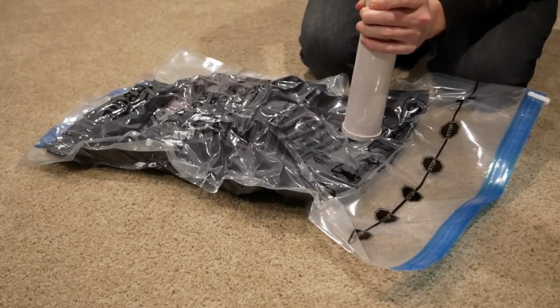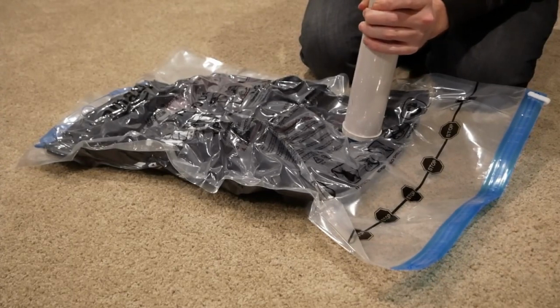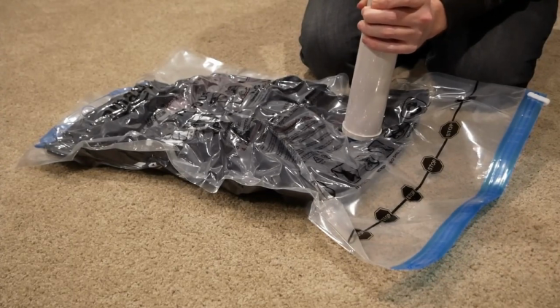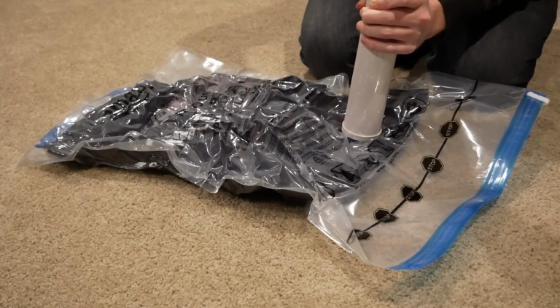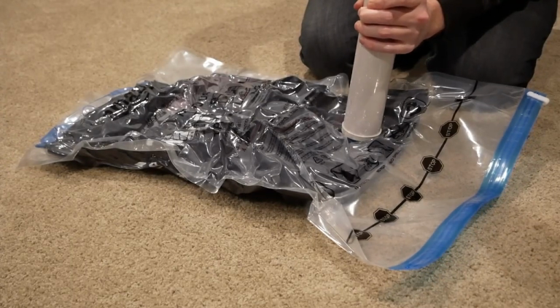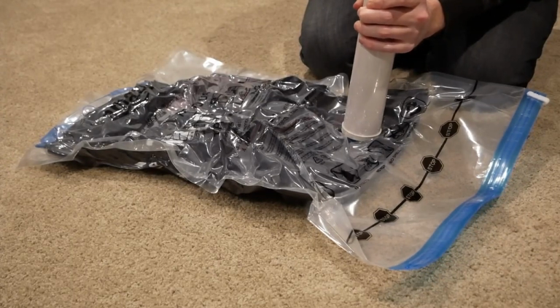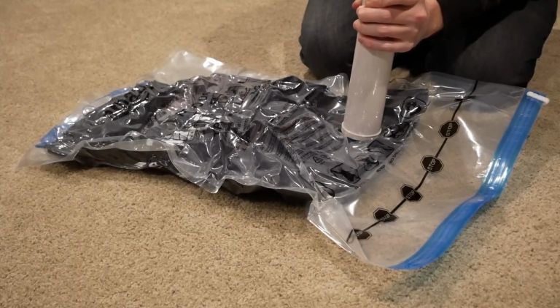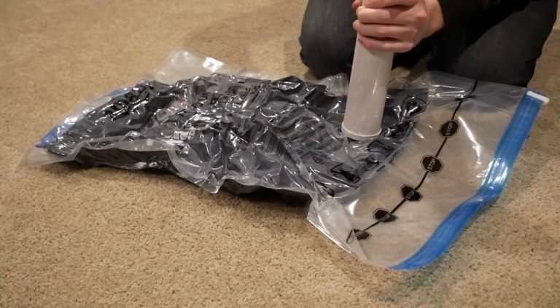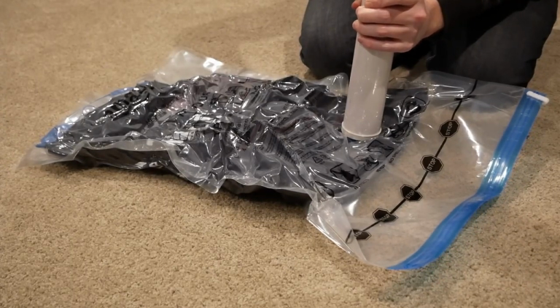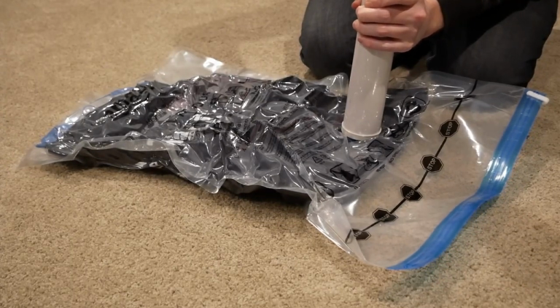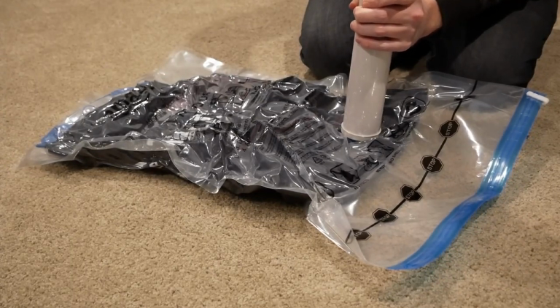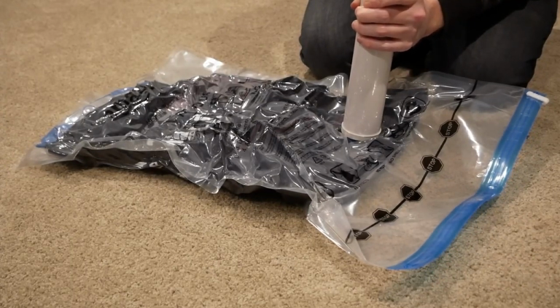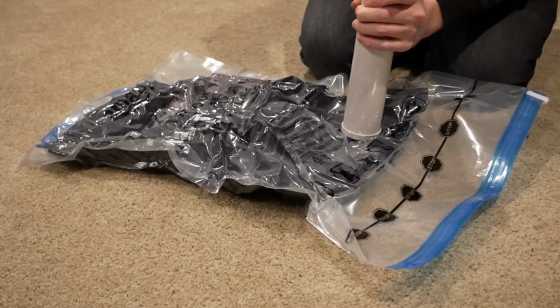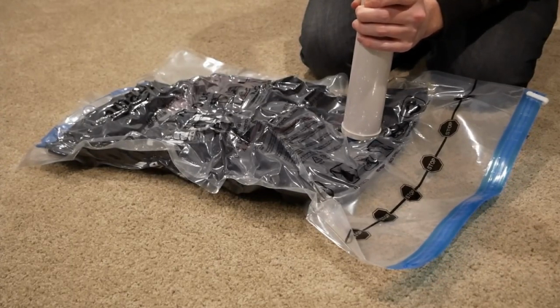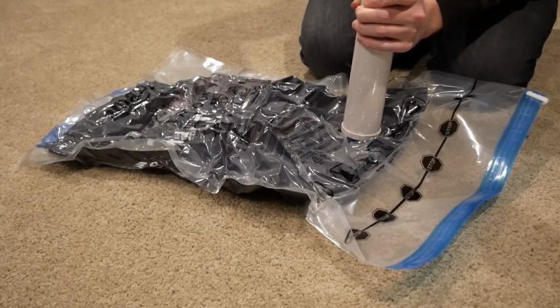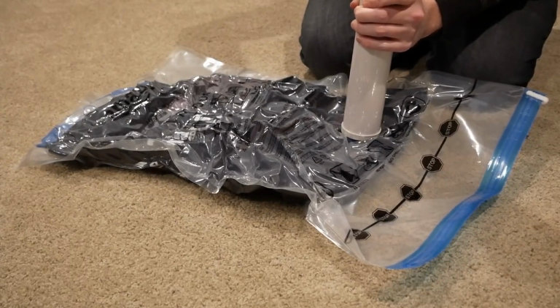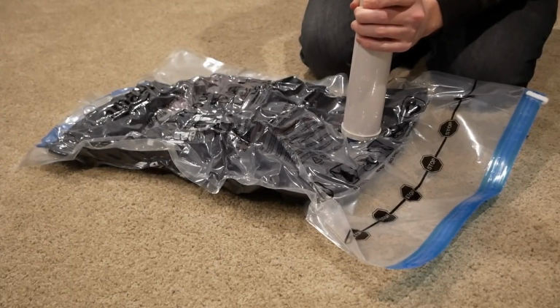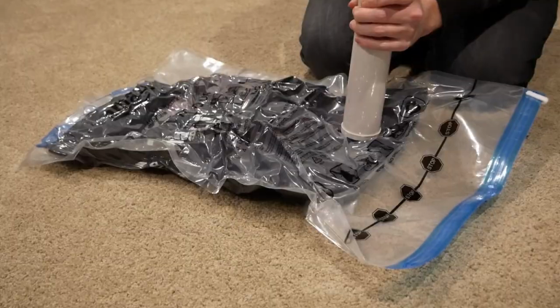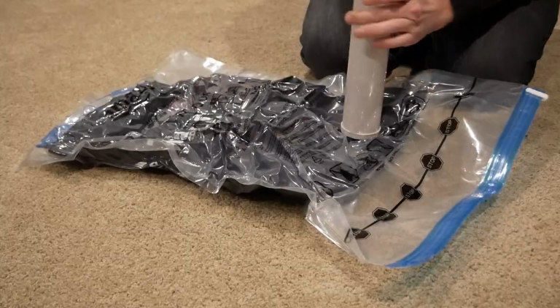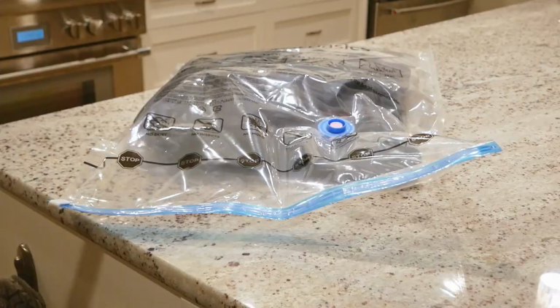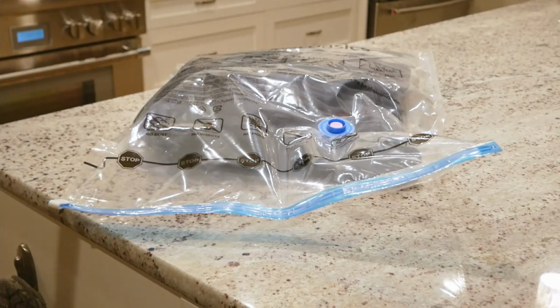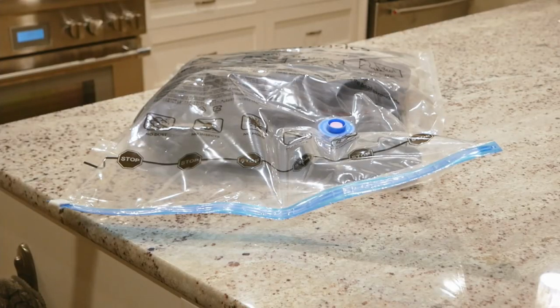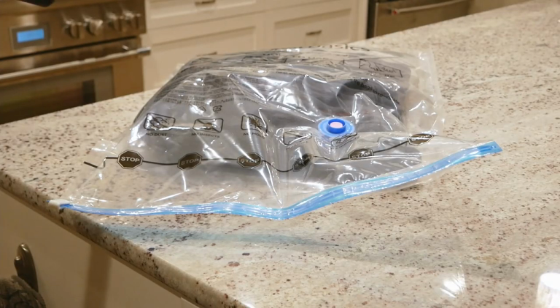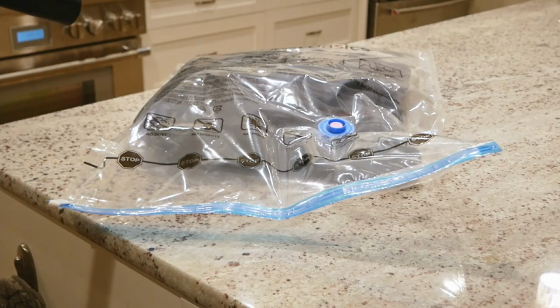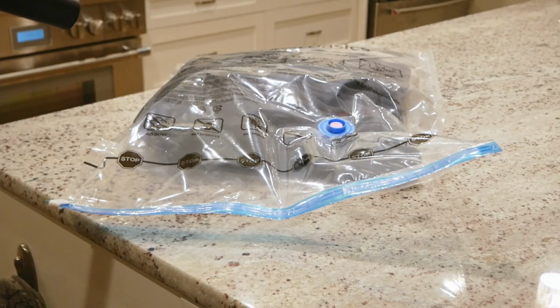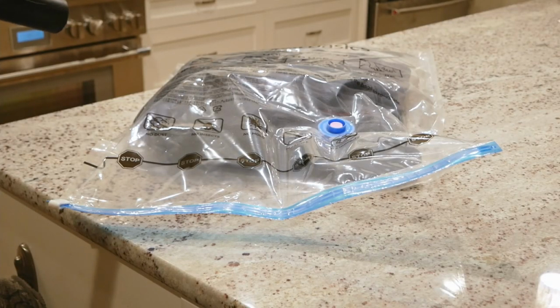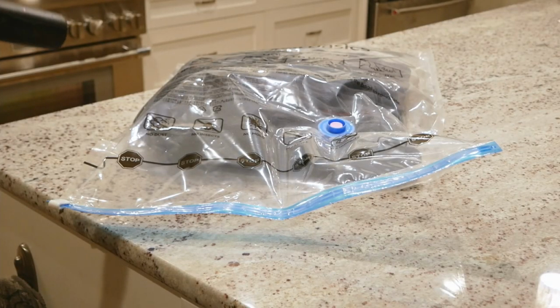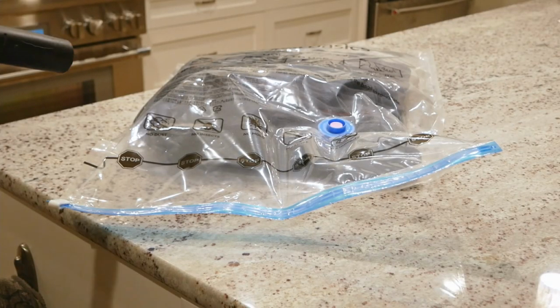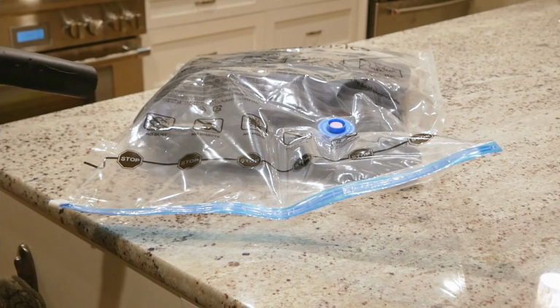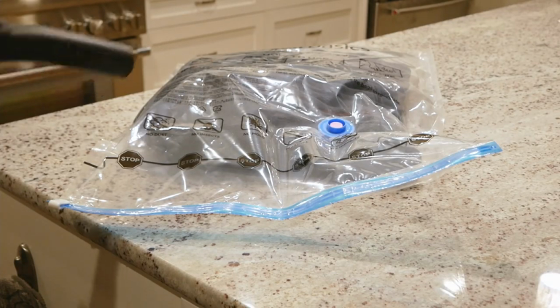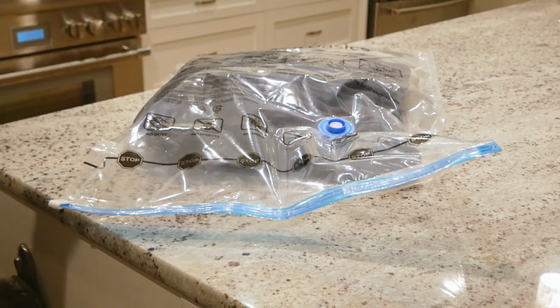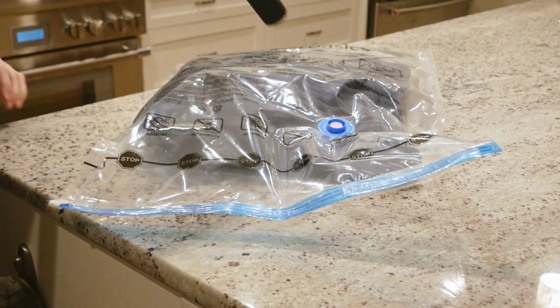Of course, if you're in a rush, have multiple bags to suck, or just want to have some fun, a household vacuum will do the job much quicker.